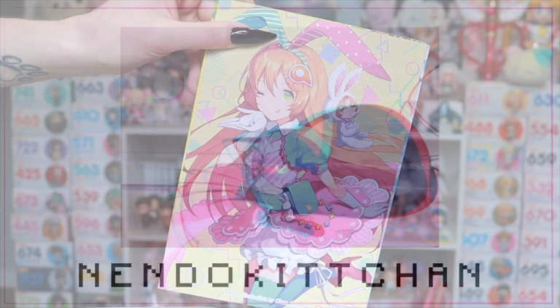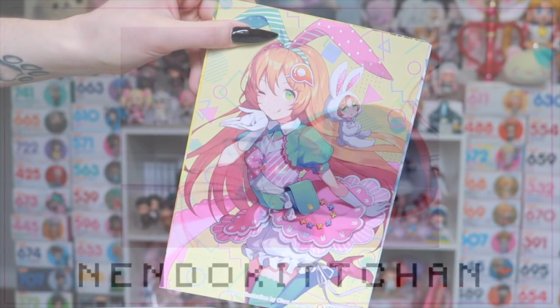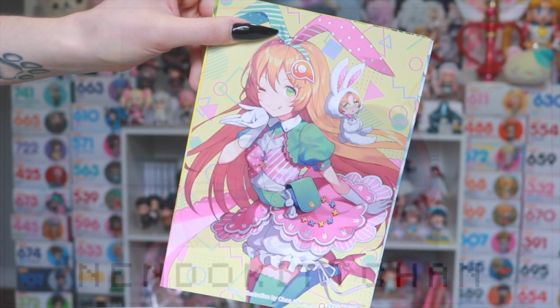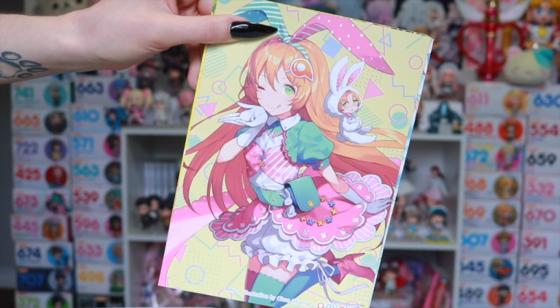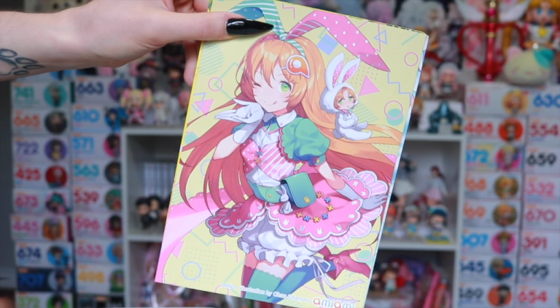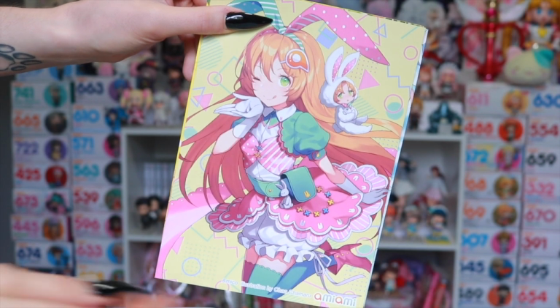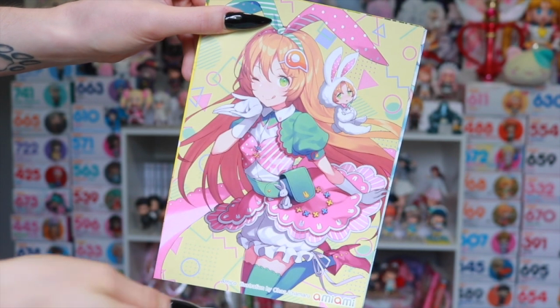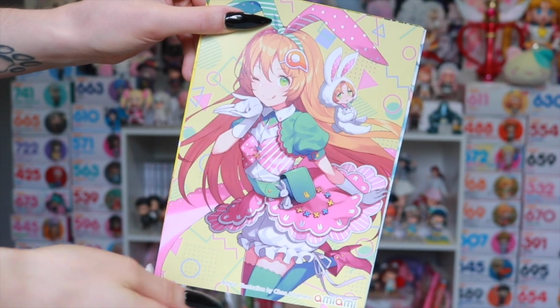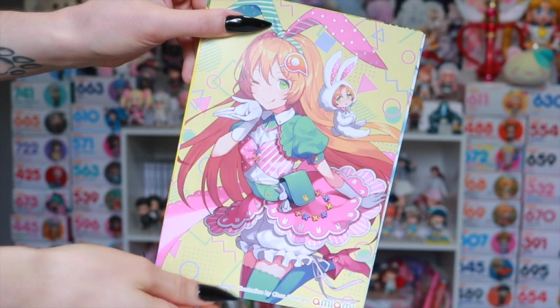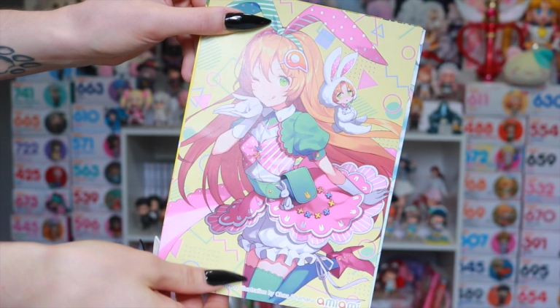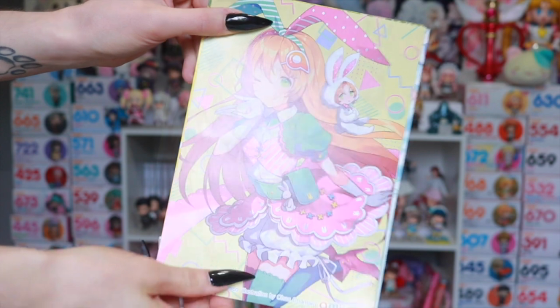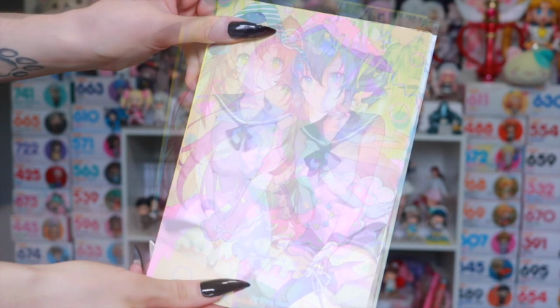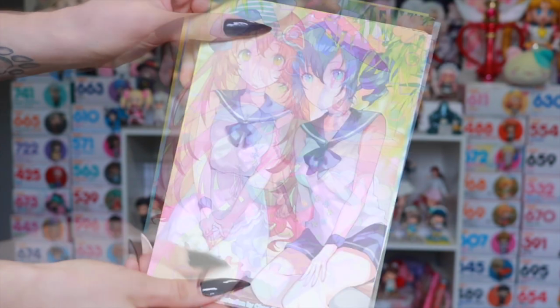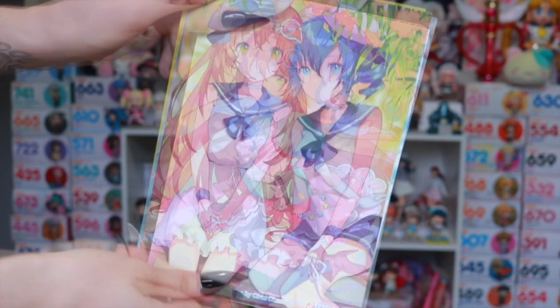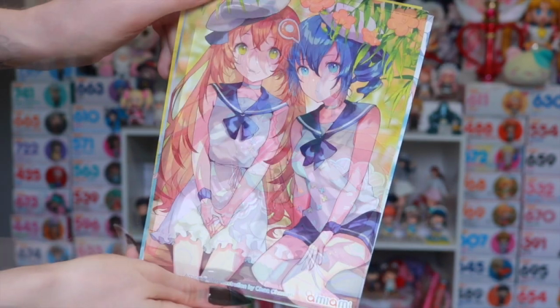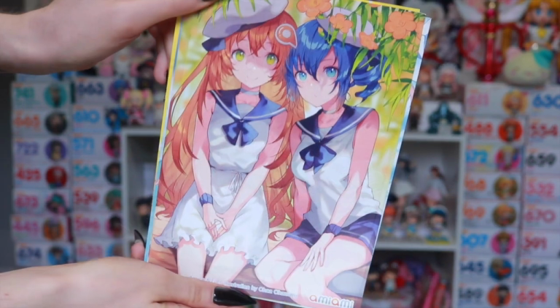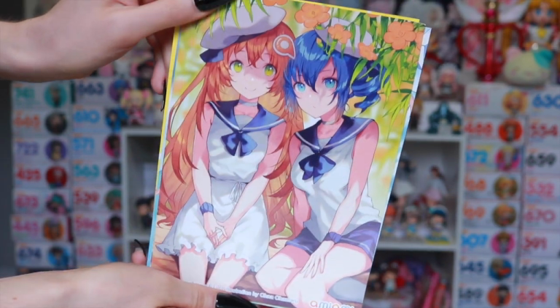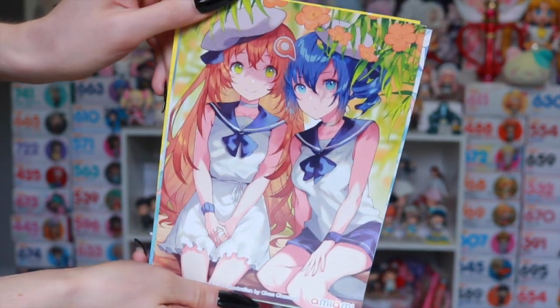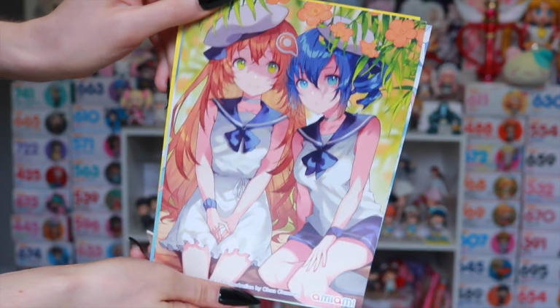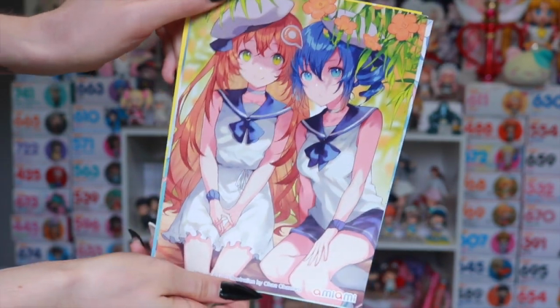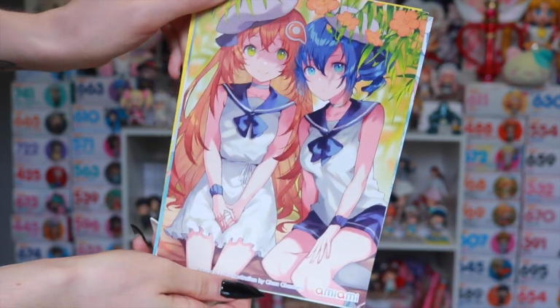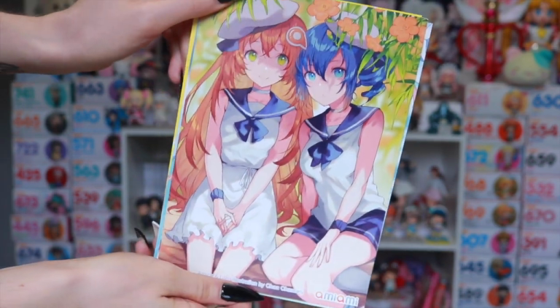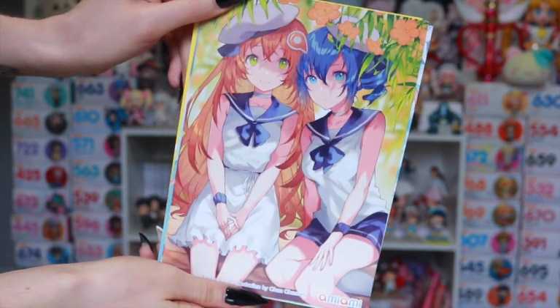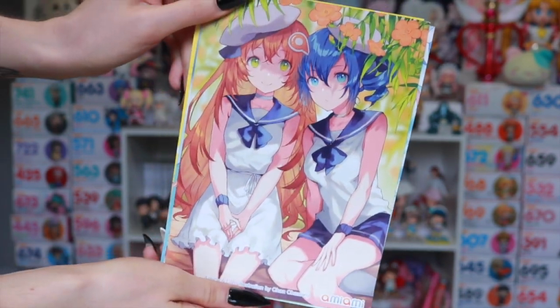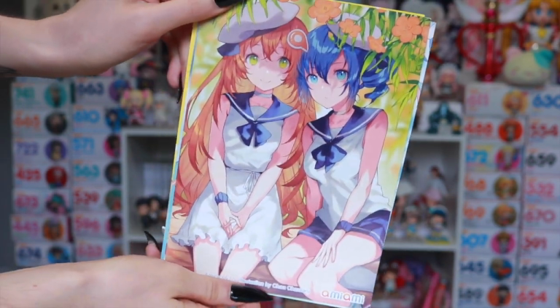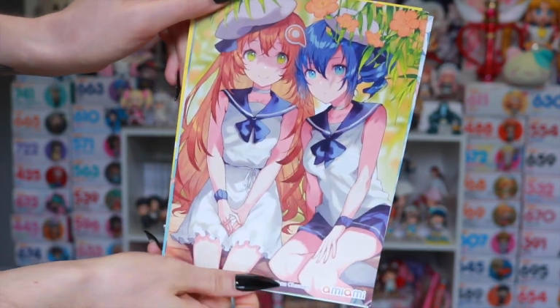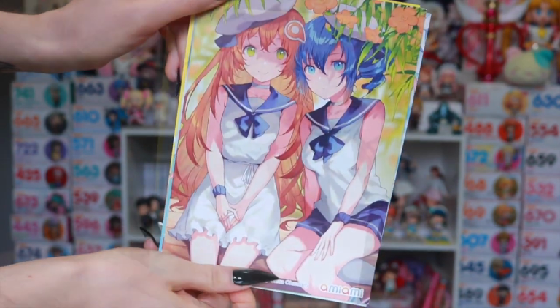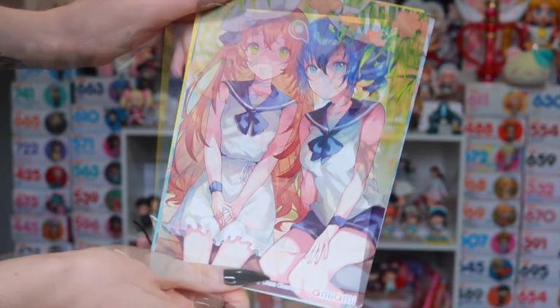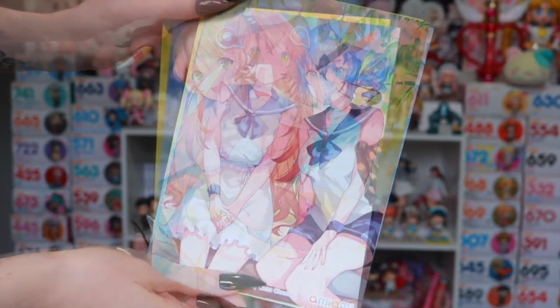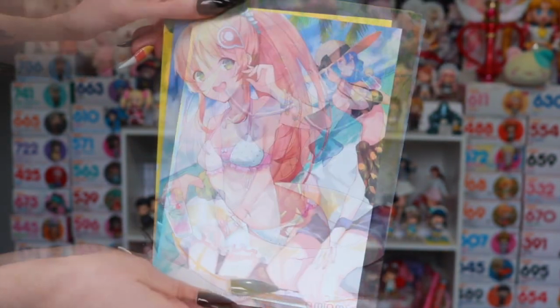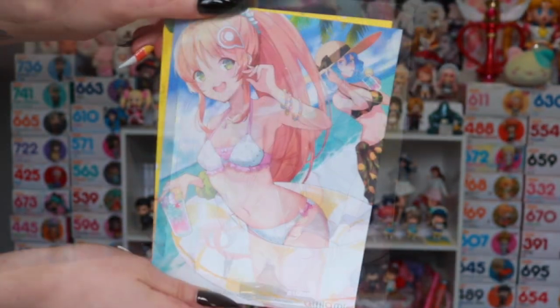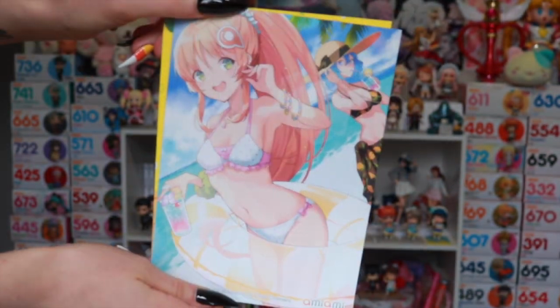First, I wanted to share all the adorable AmiAmi cards I've received from my multiple orders.